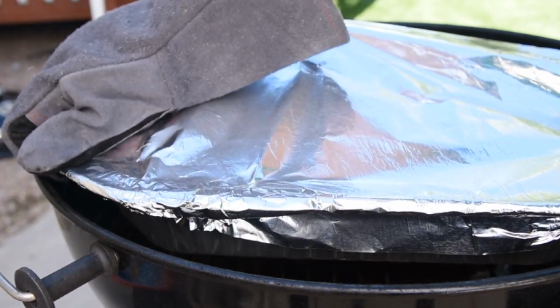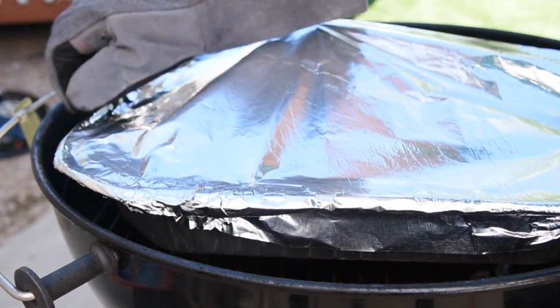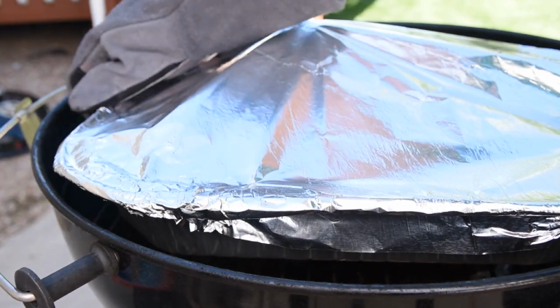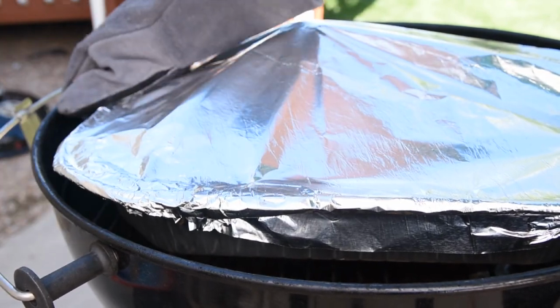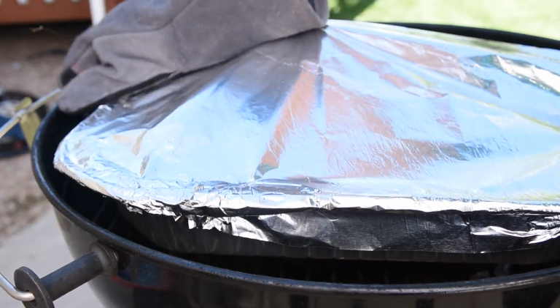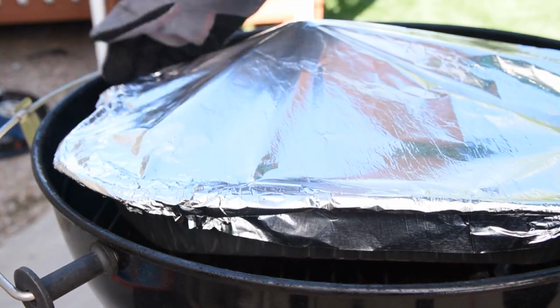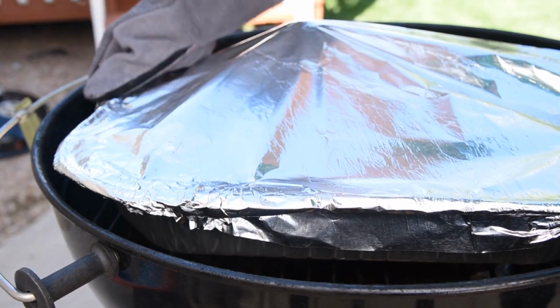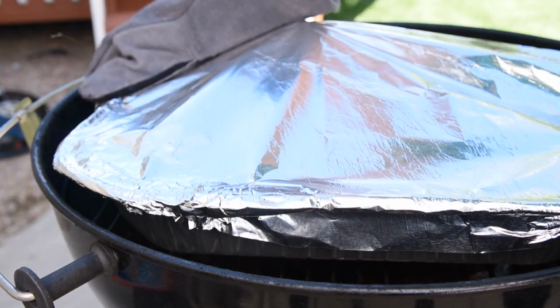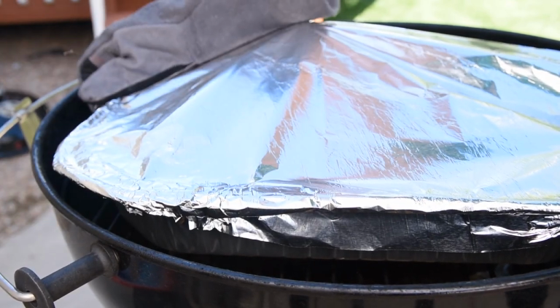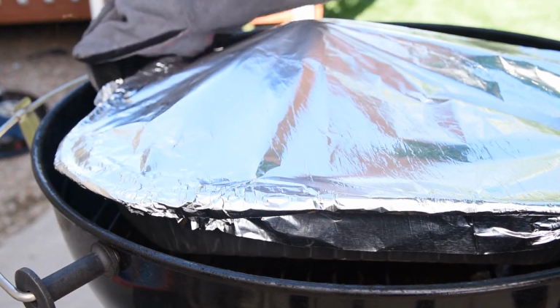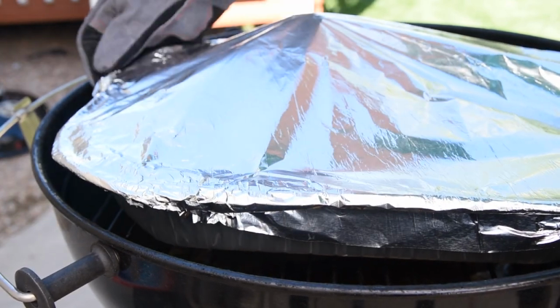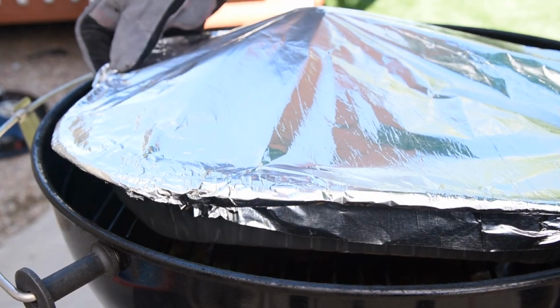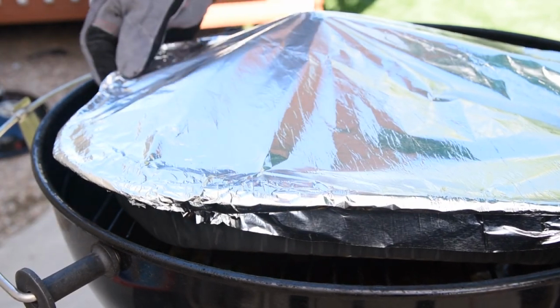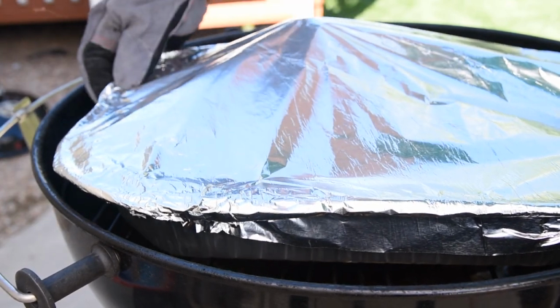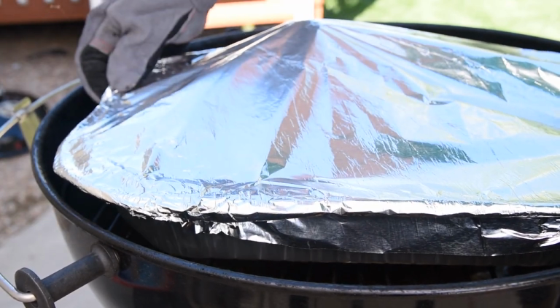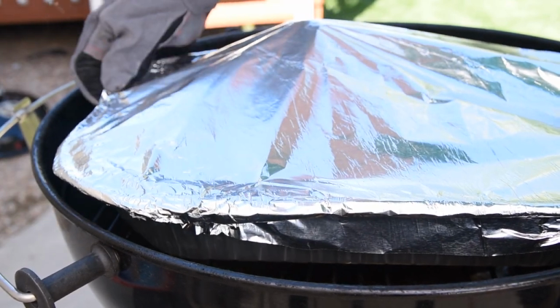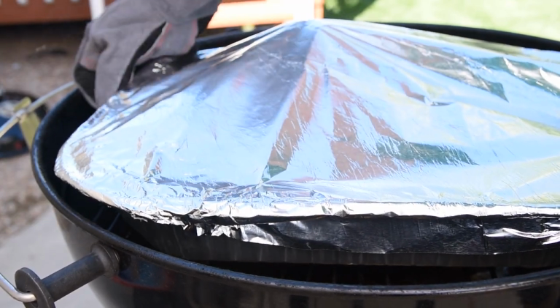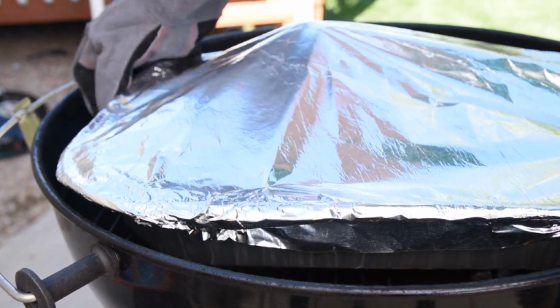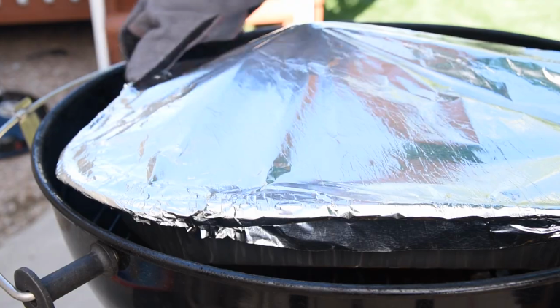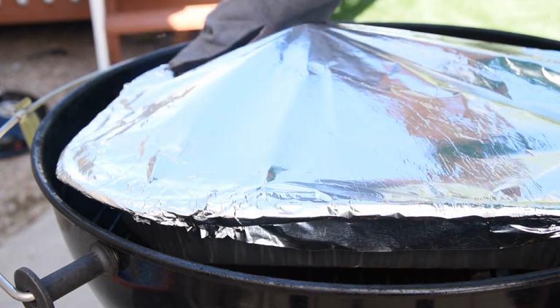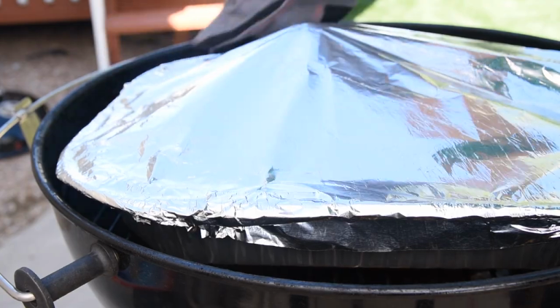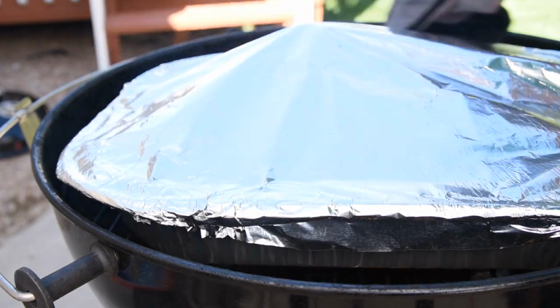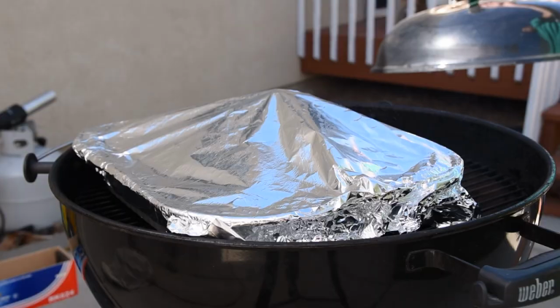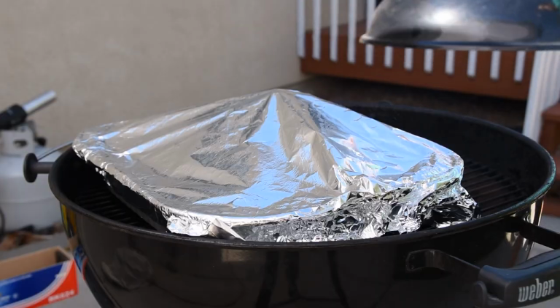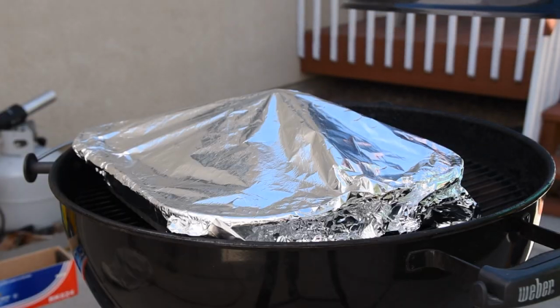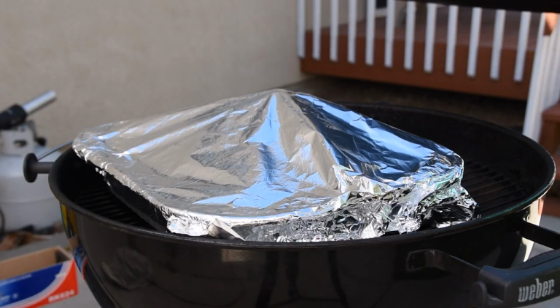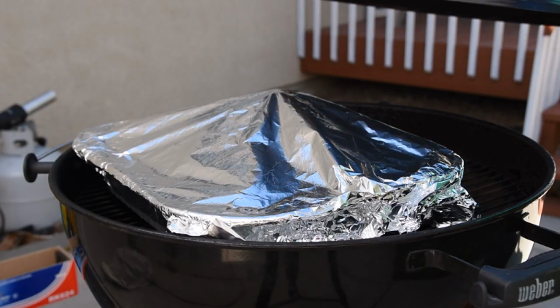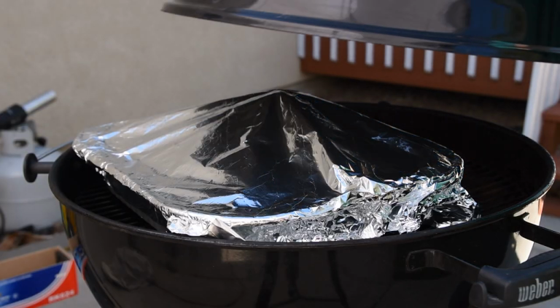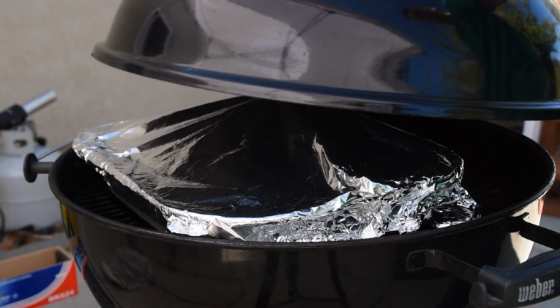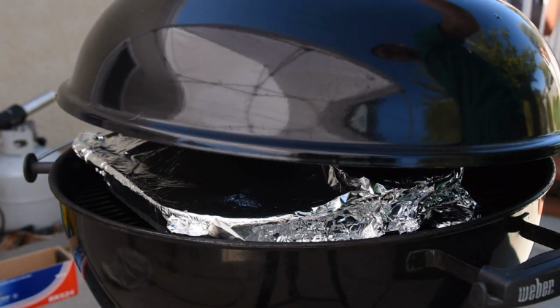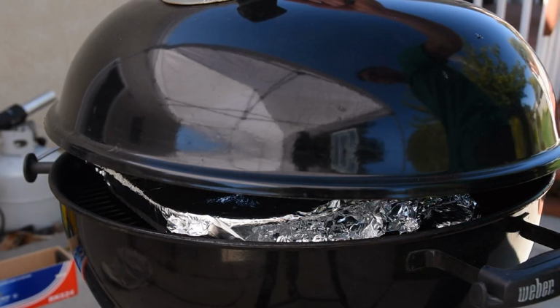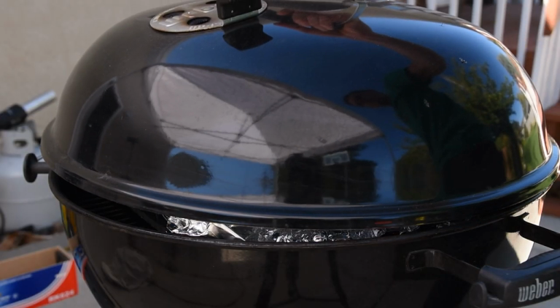I also suggest using gloves when you close or open the foil after the first time, because steam burns are not any fun.